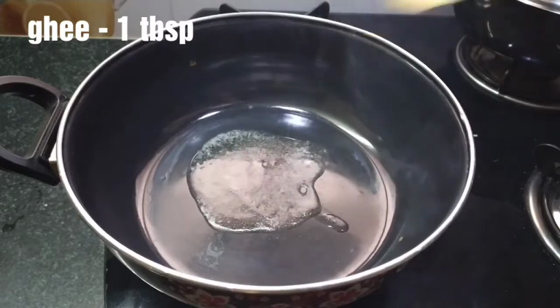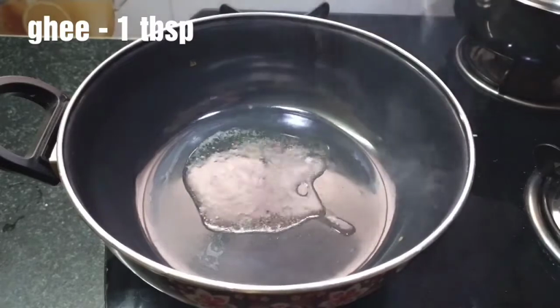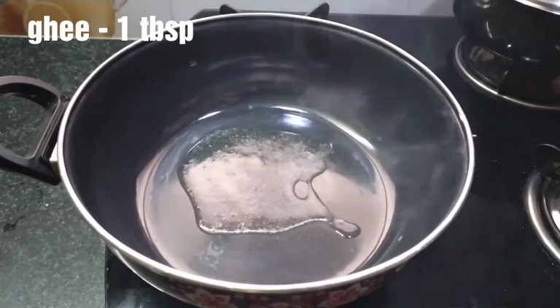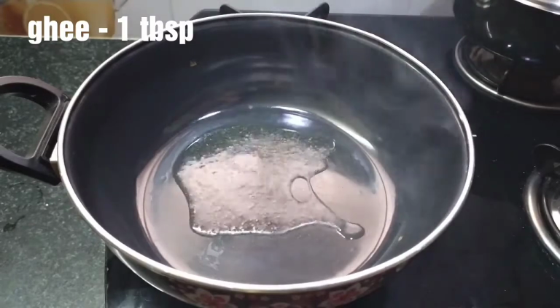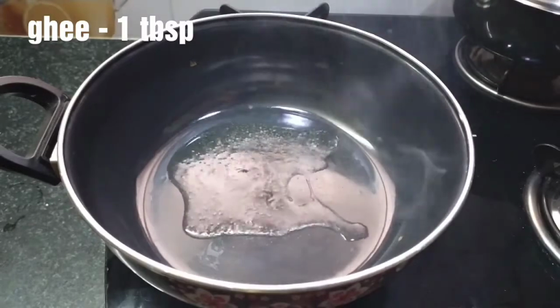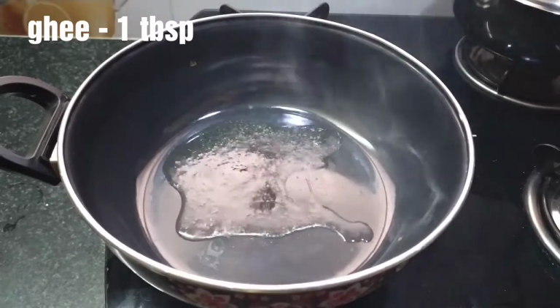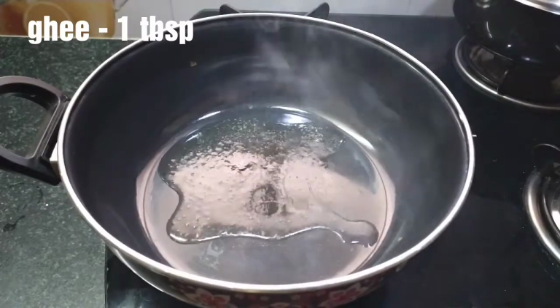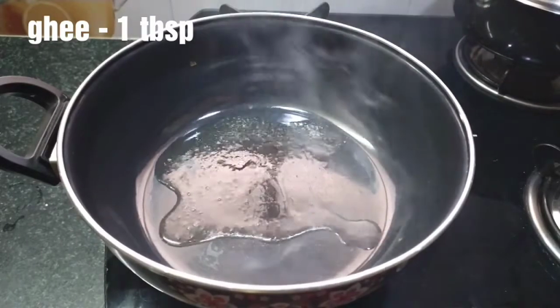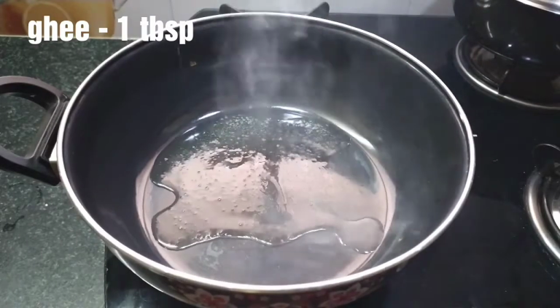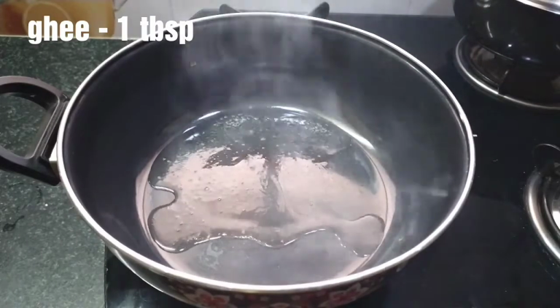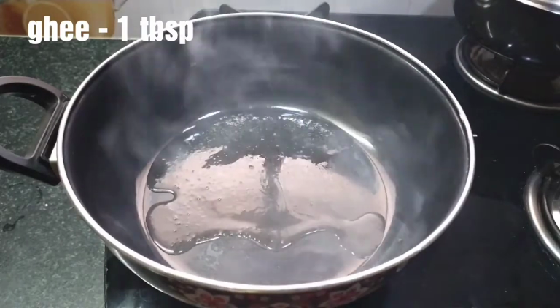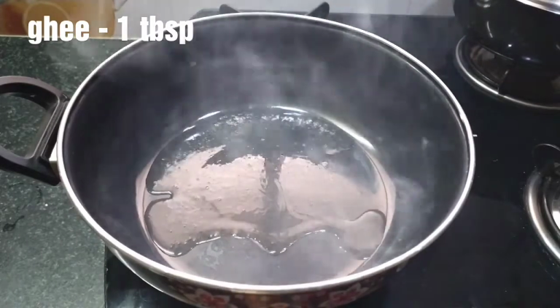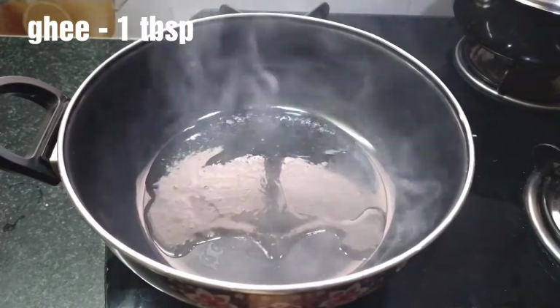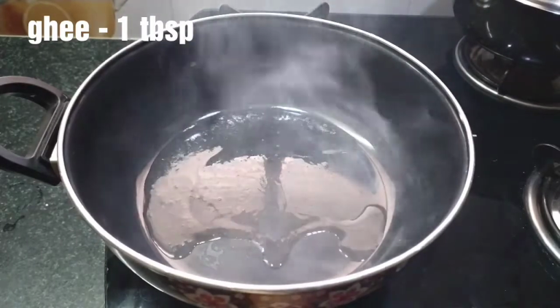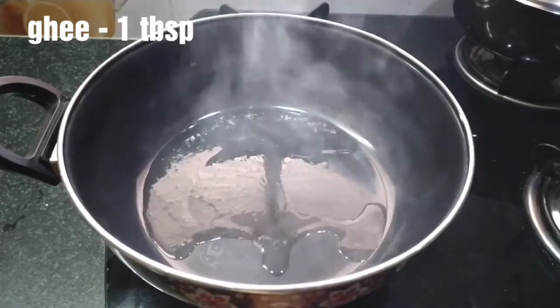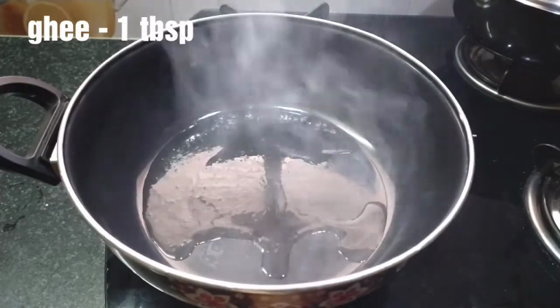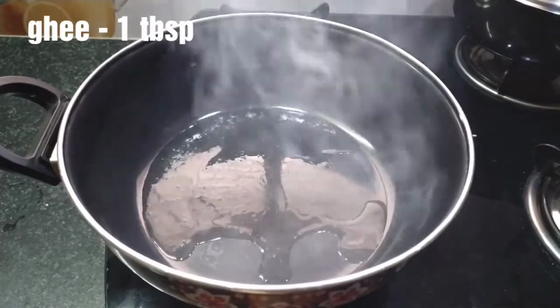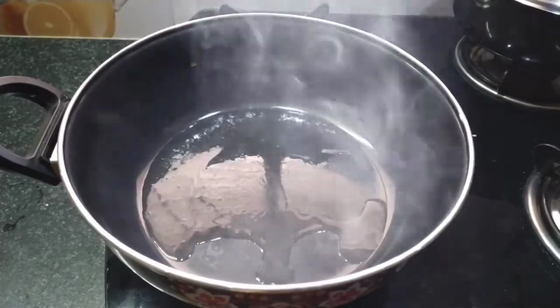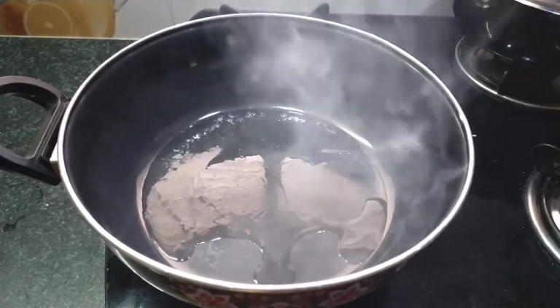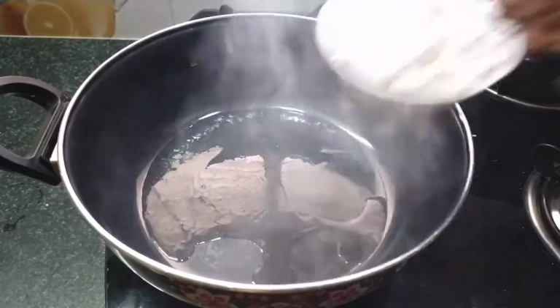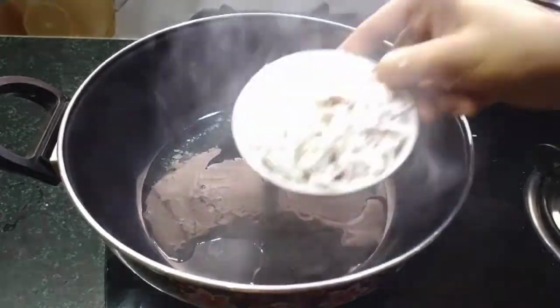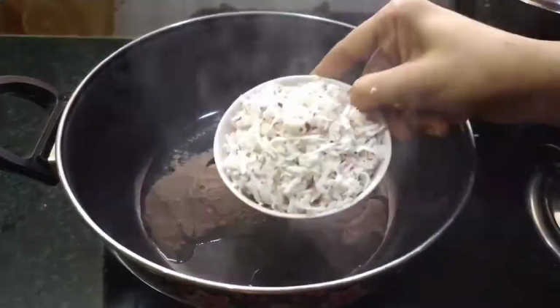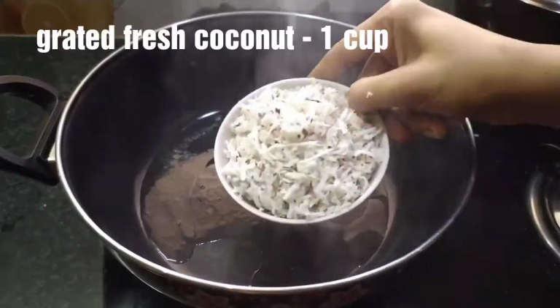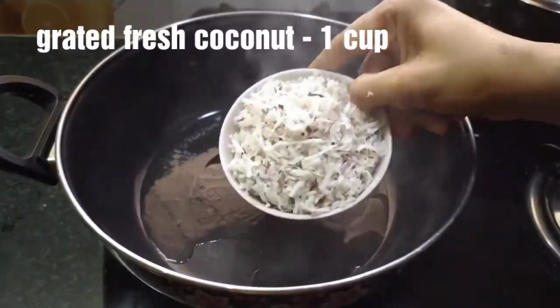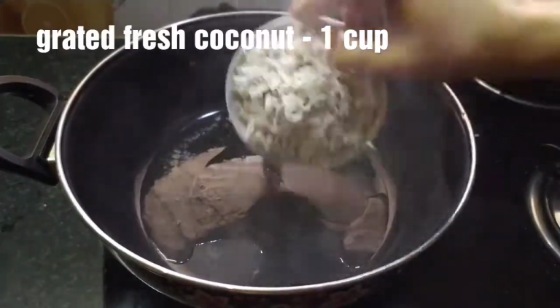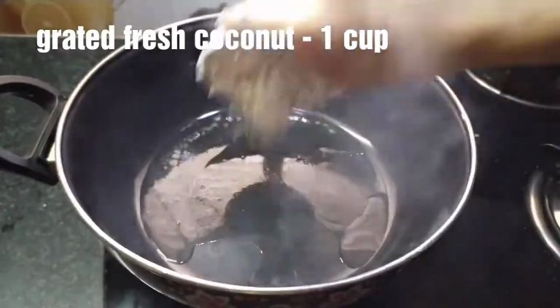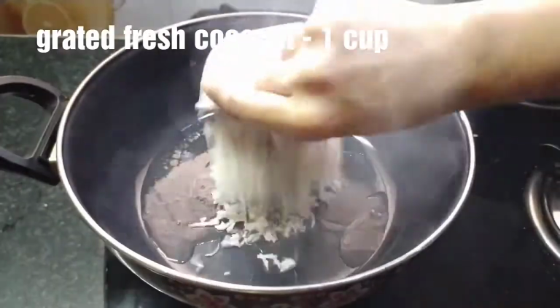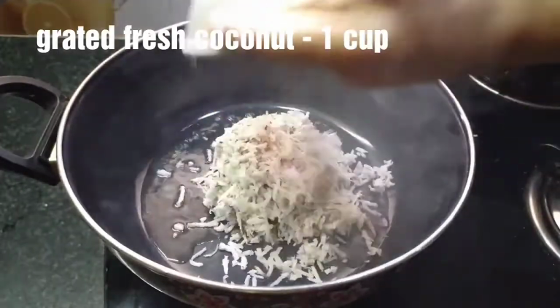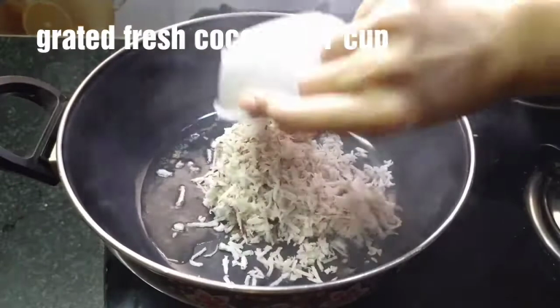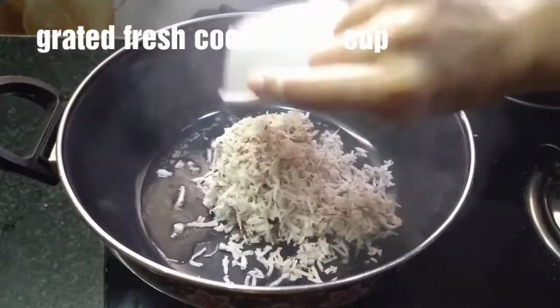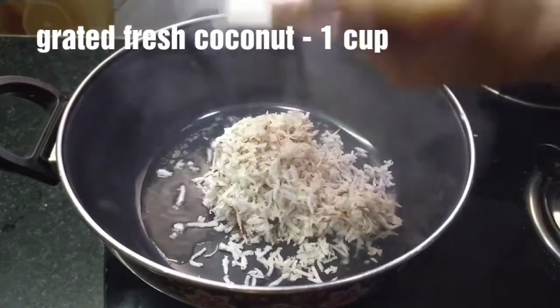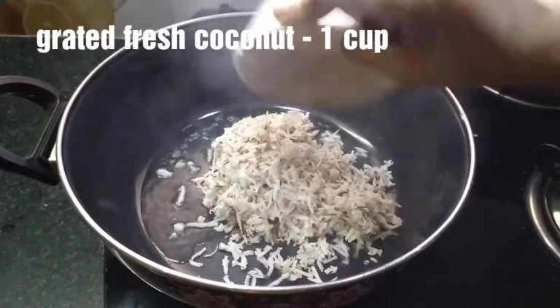Let's do a small pot with 1 tablespoon of steam. After a while, let's make 1 cup of water and mix it in medium flame.